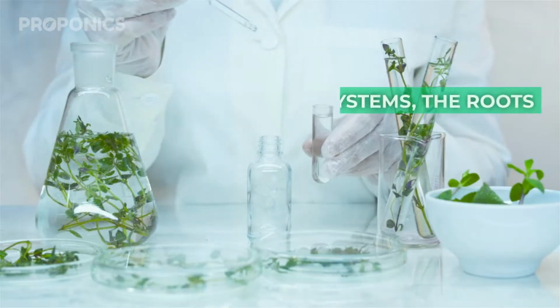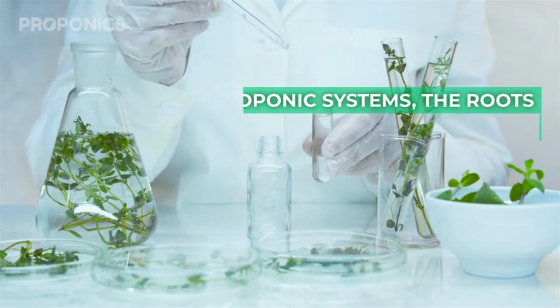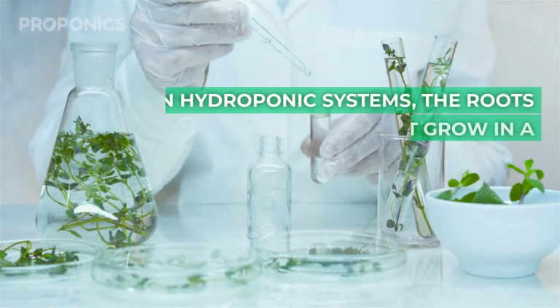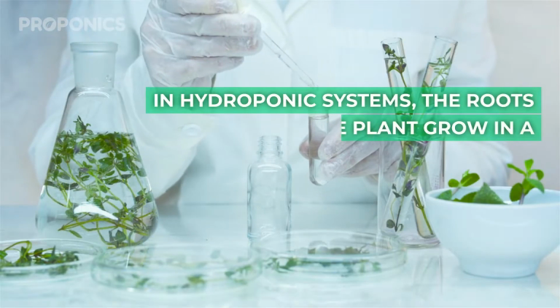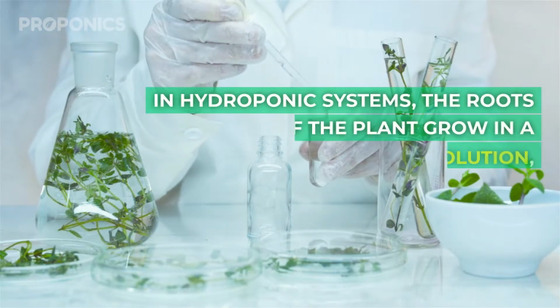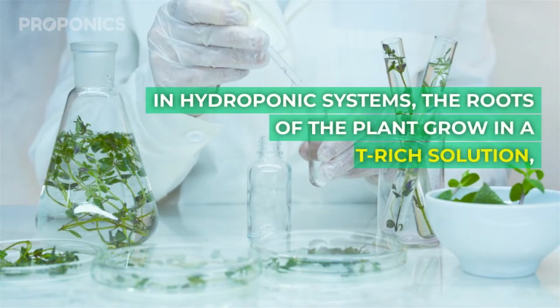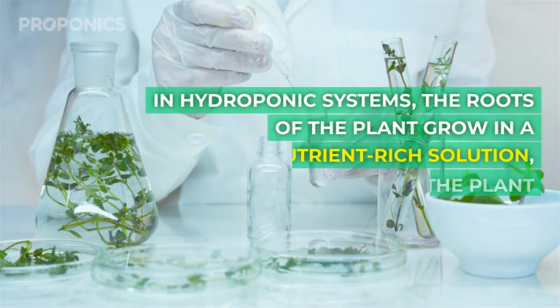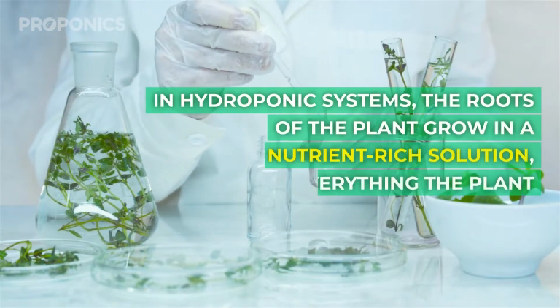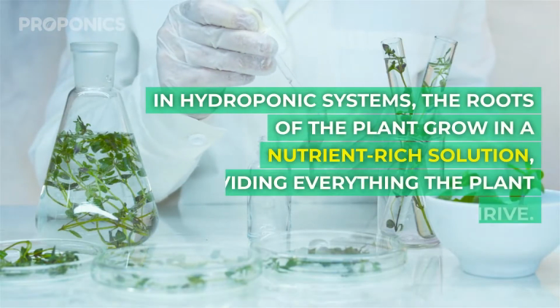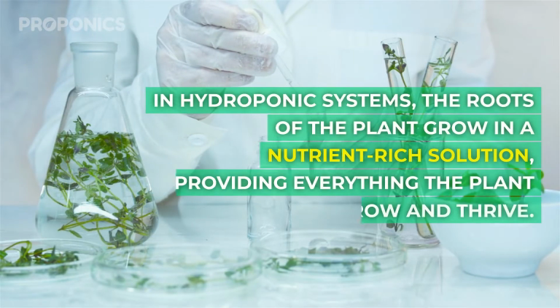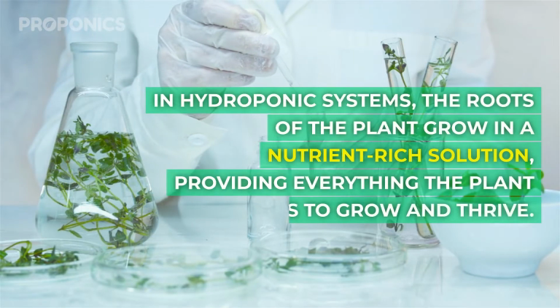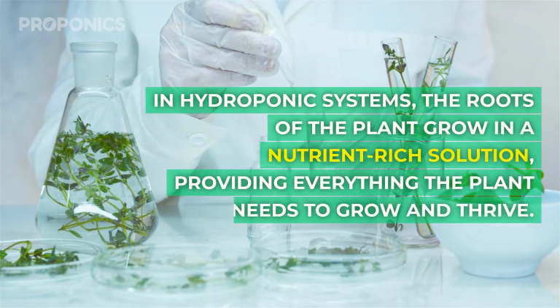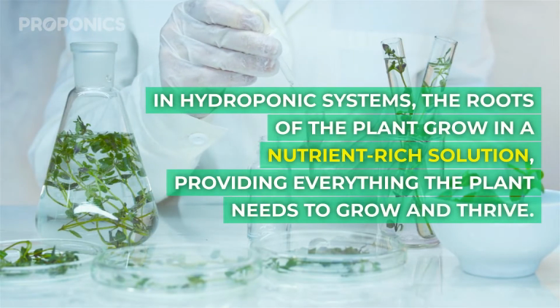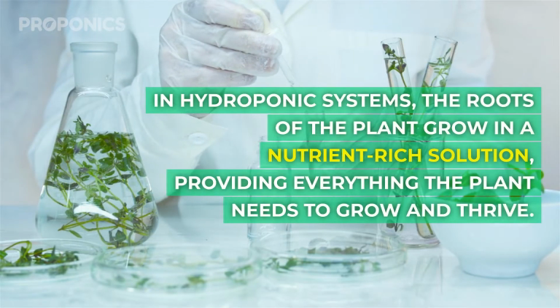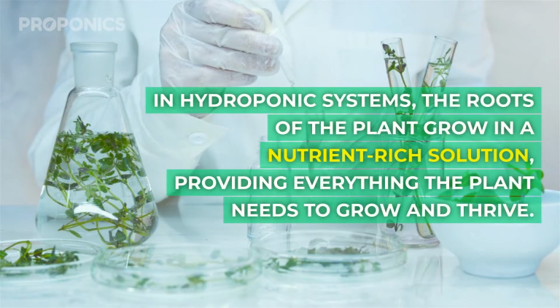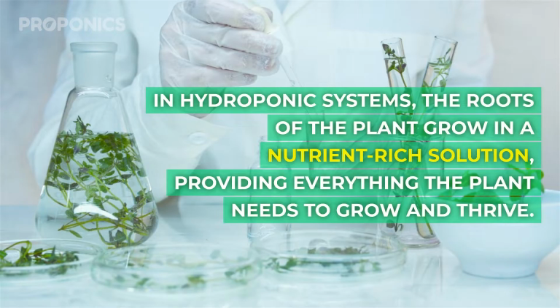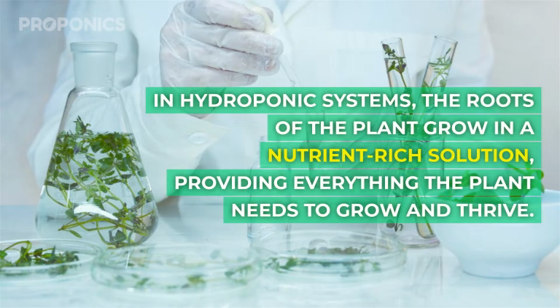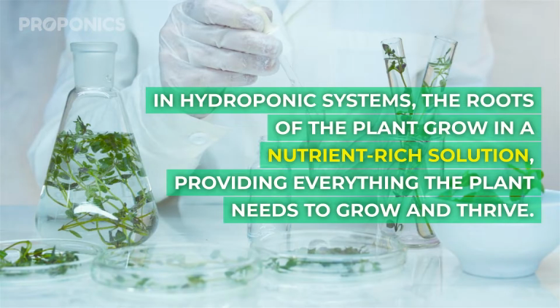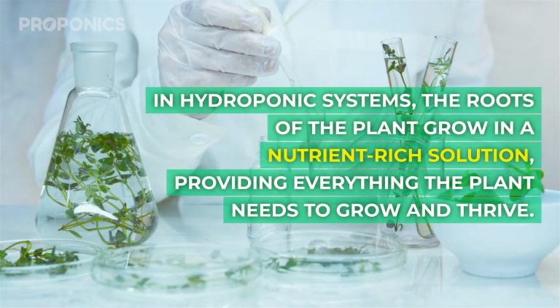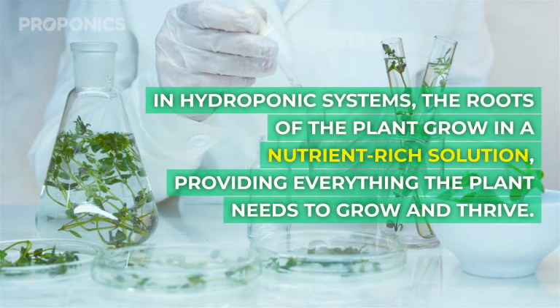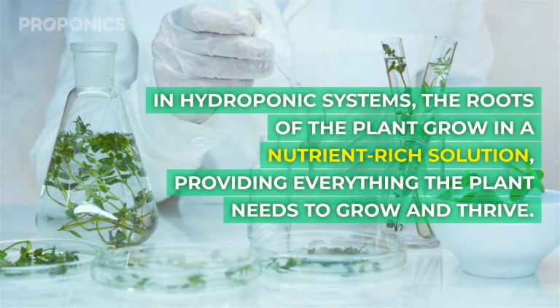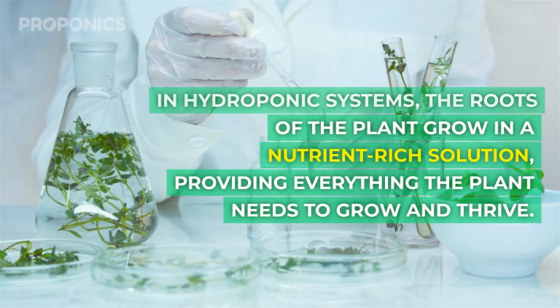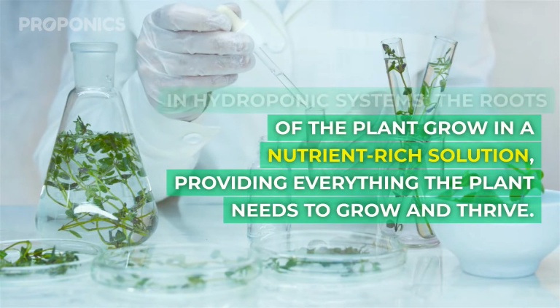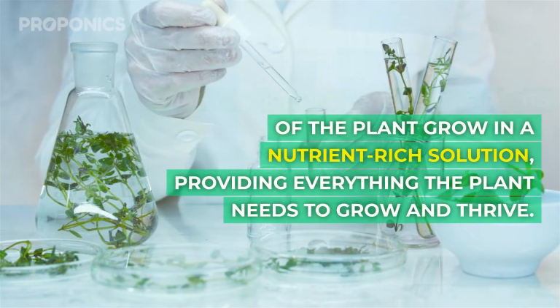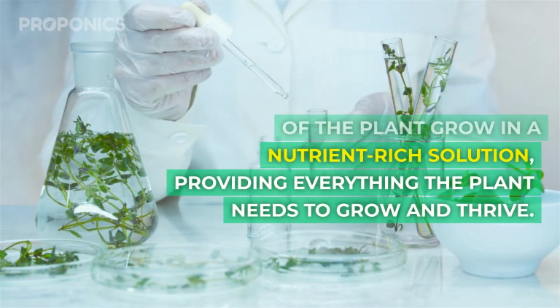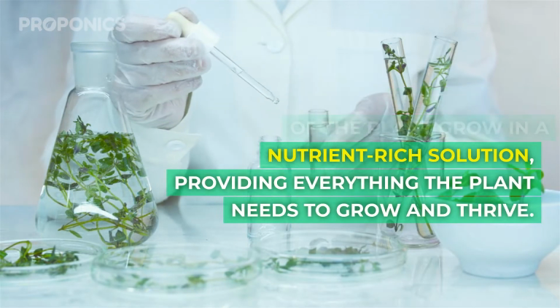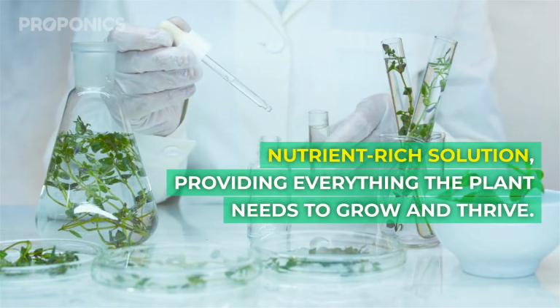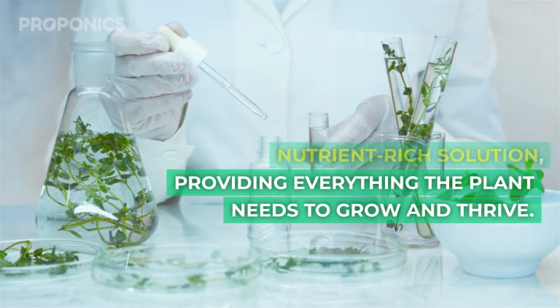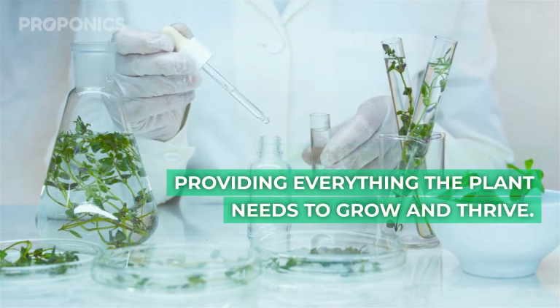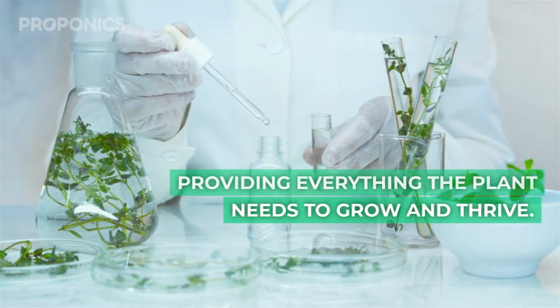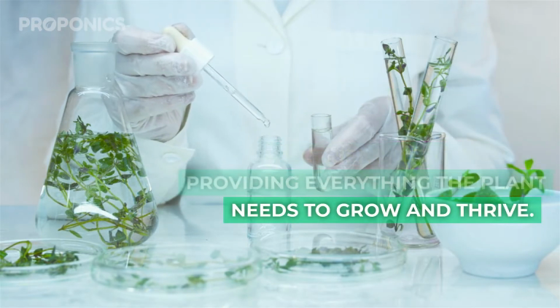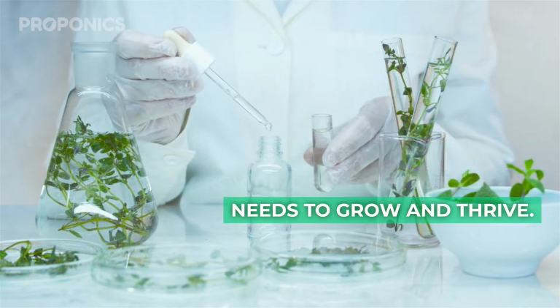In hydroponic systems the roots of the plant grow in a nutrient-rich solution, providing everything the plant needs to grow and thrive.